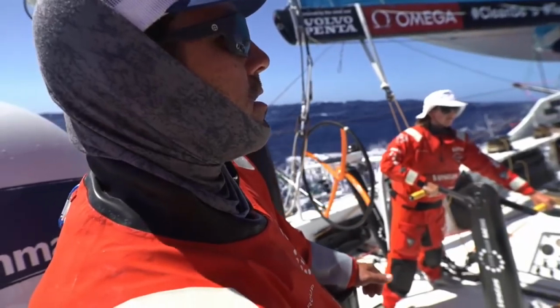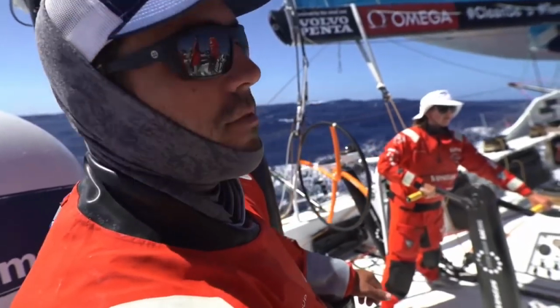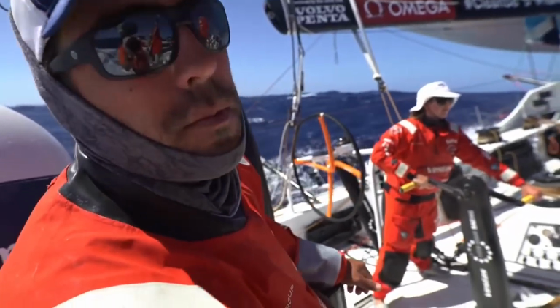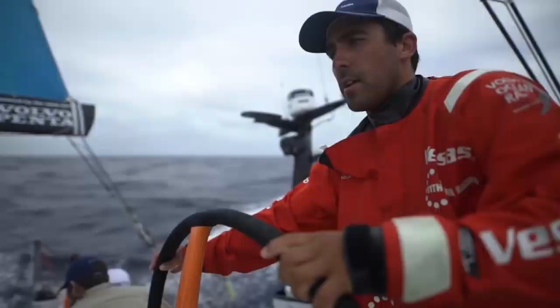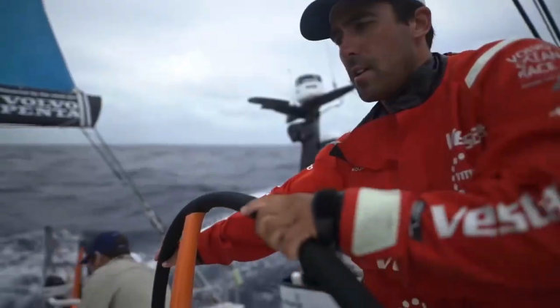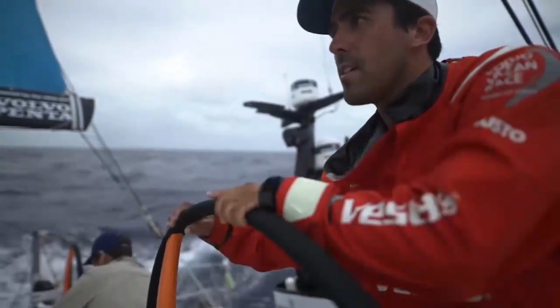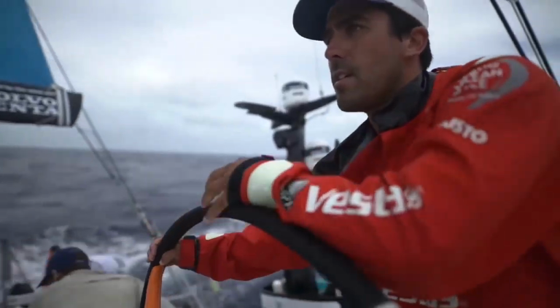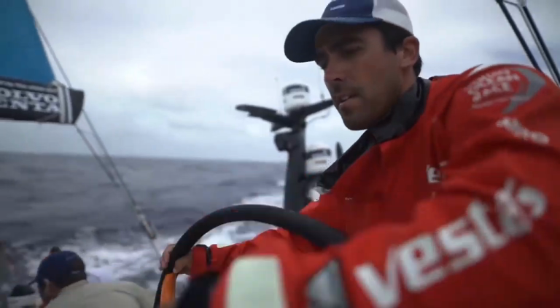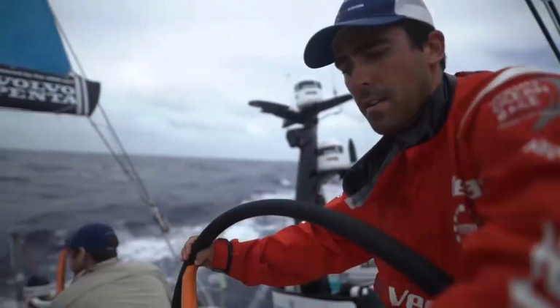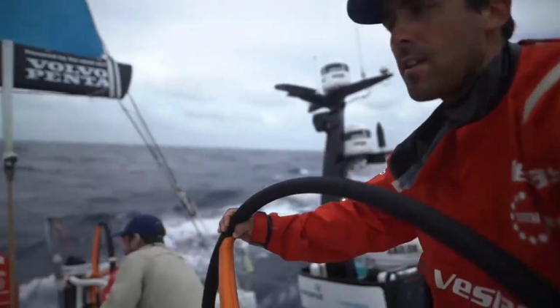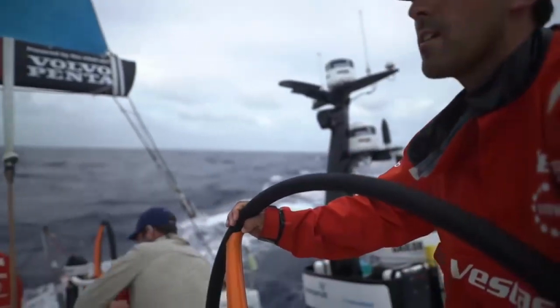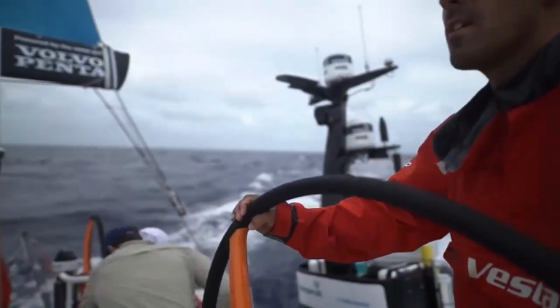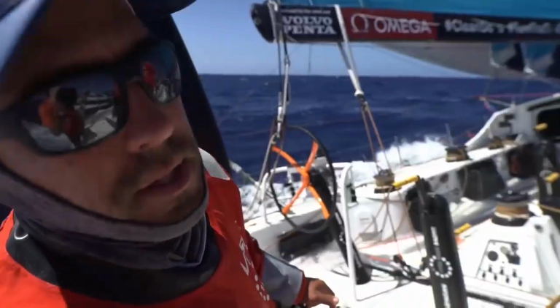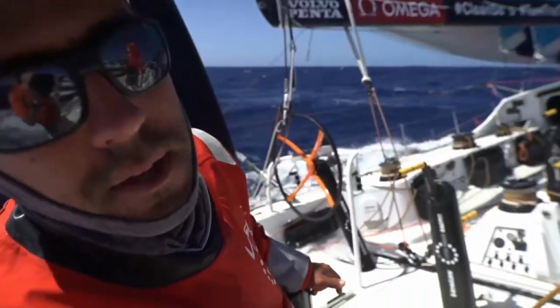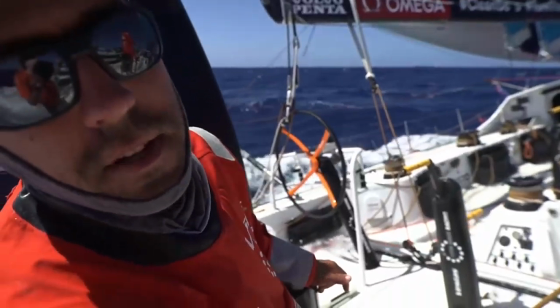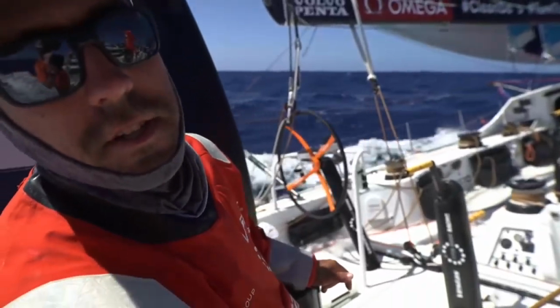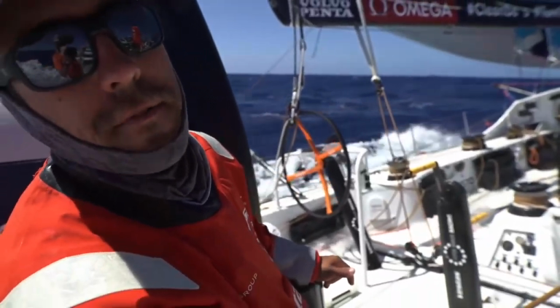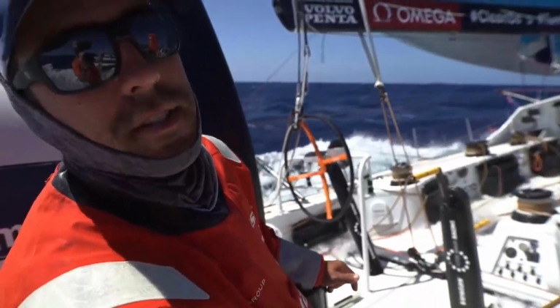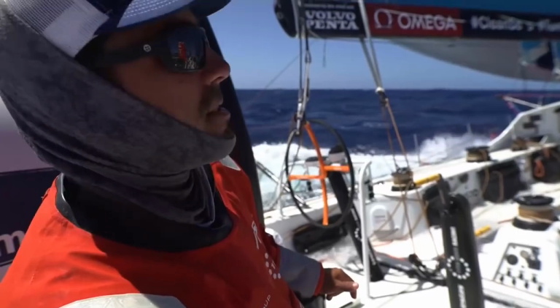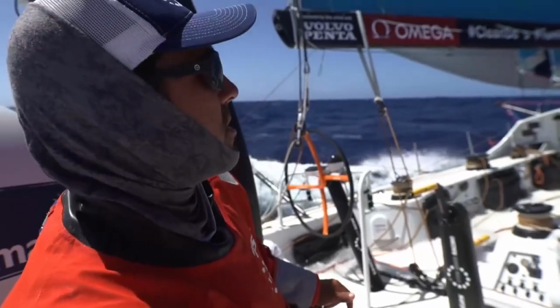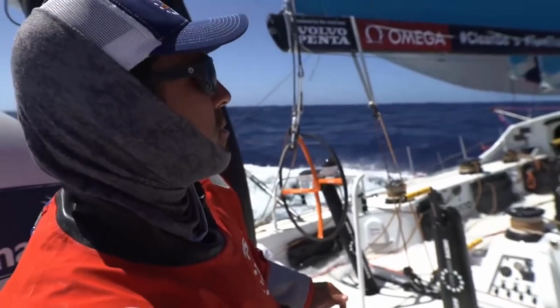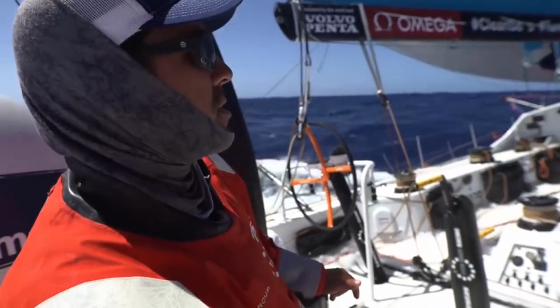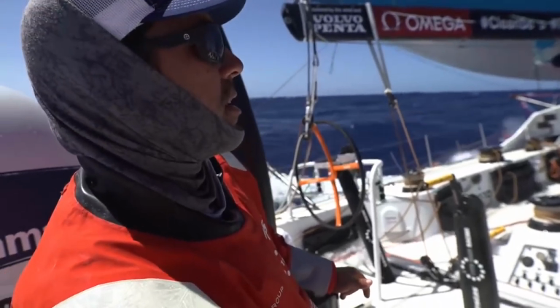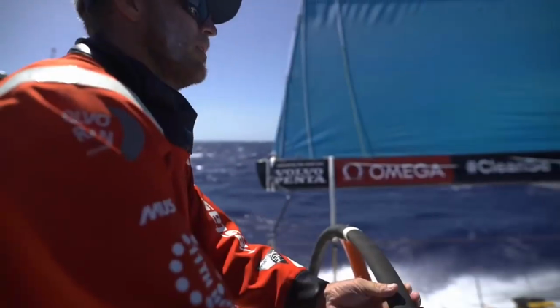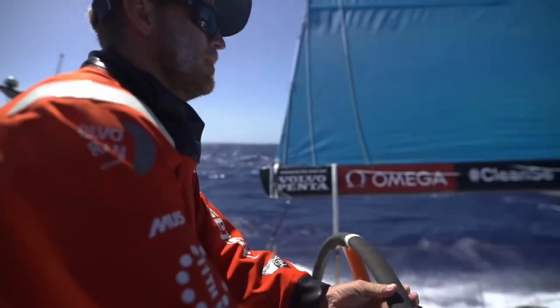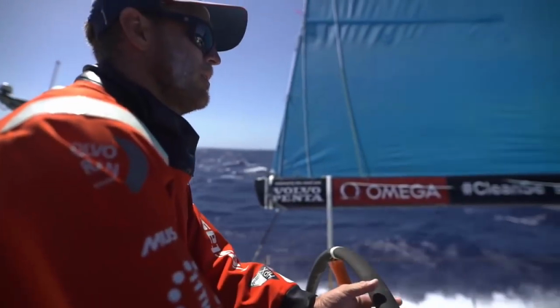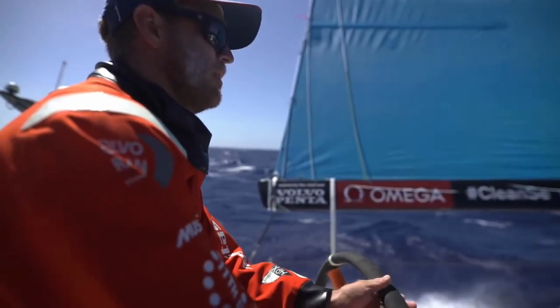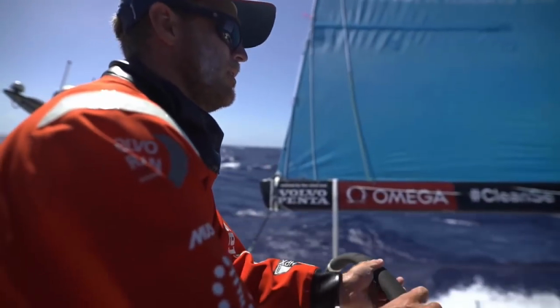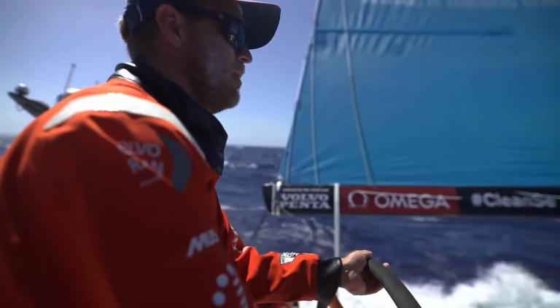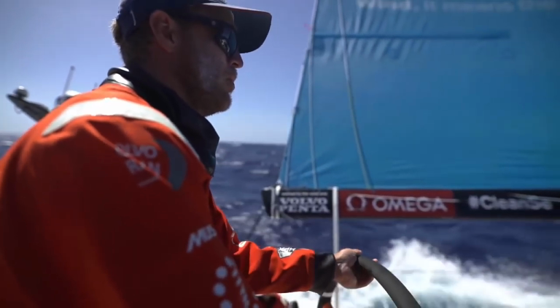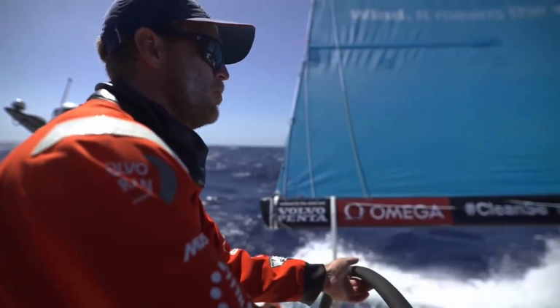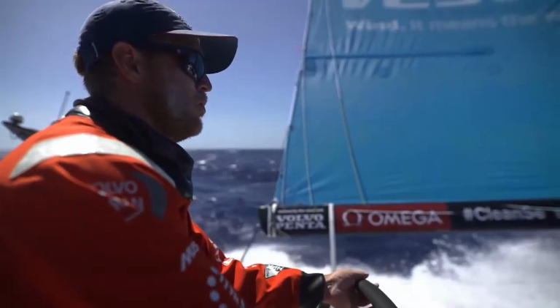Definitely mindful of where the two red boats are. The best defense is offense, so we just got to keep ripping and sailing the boat fast.